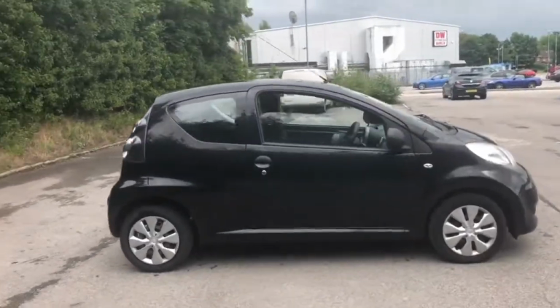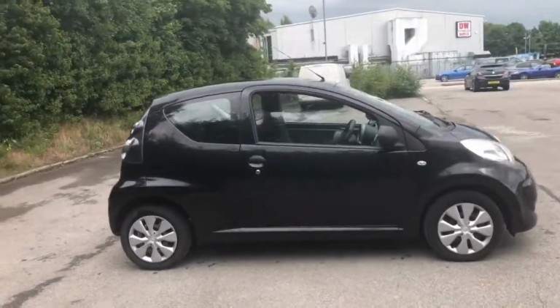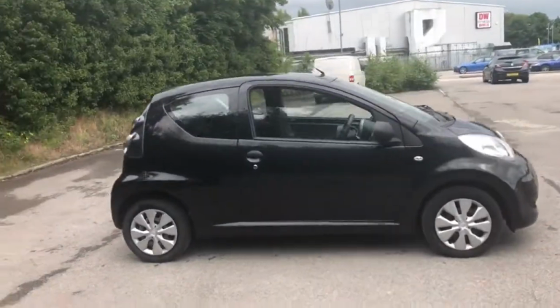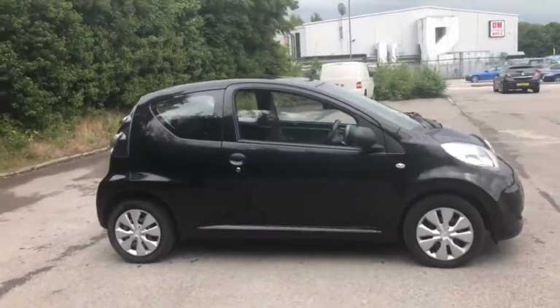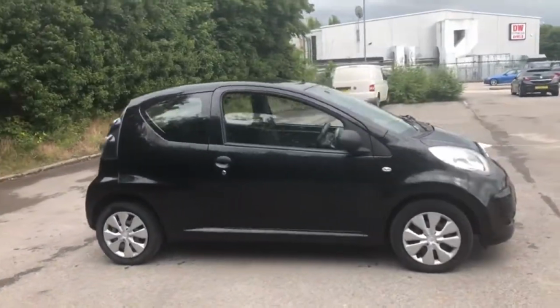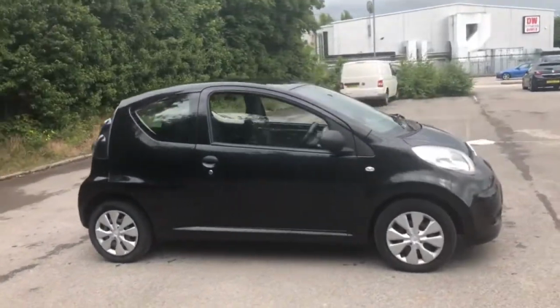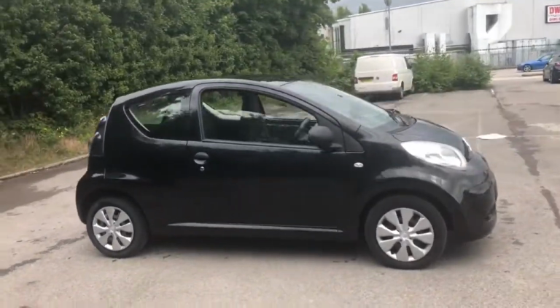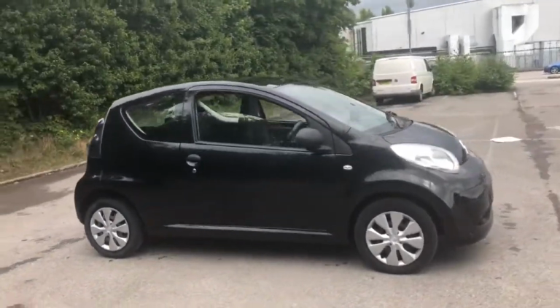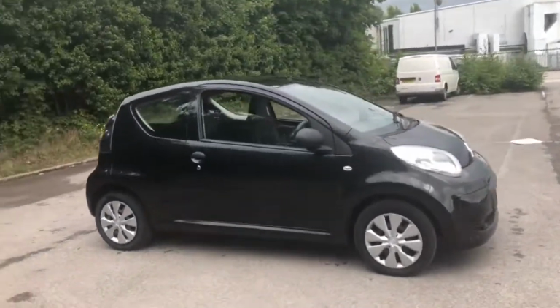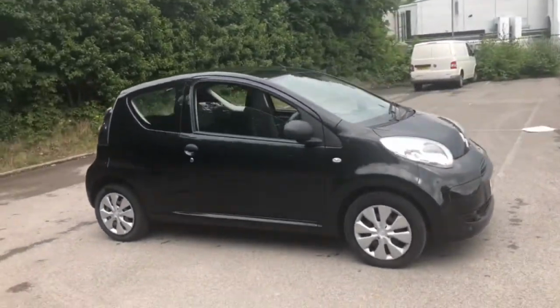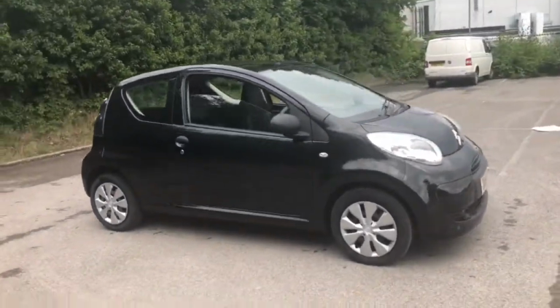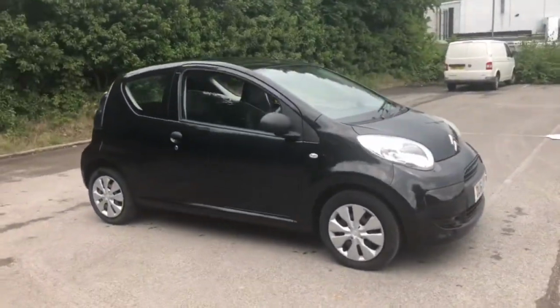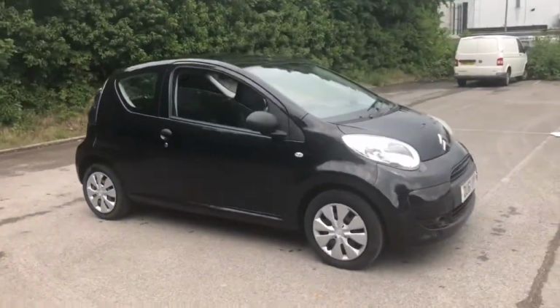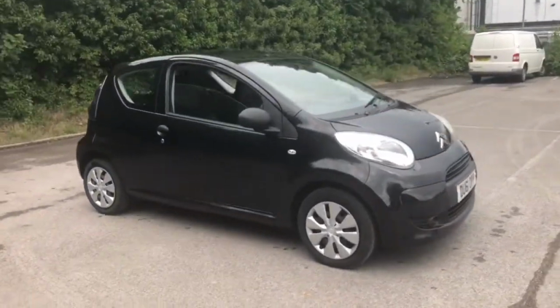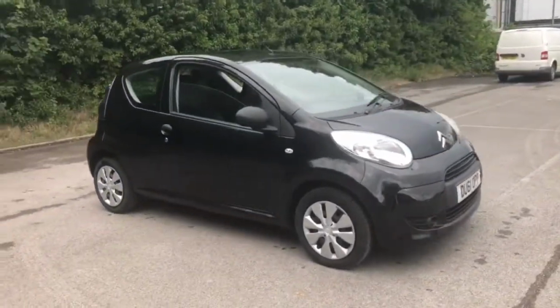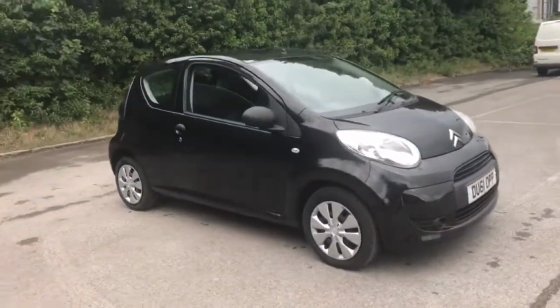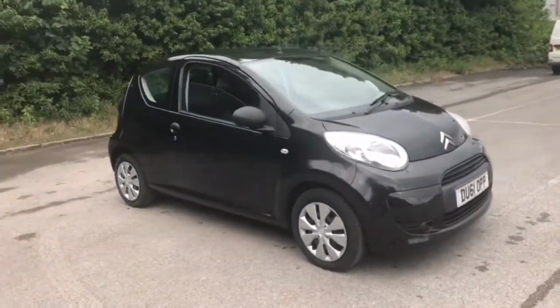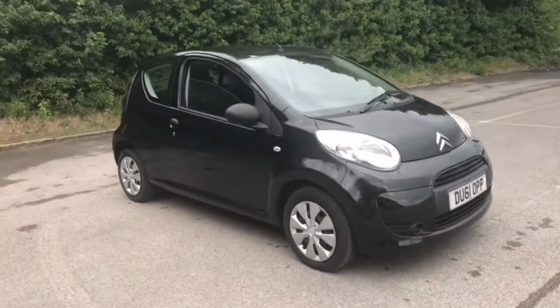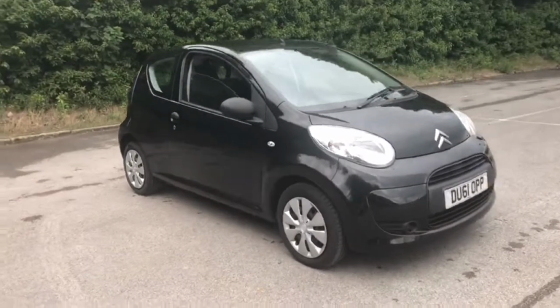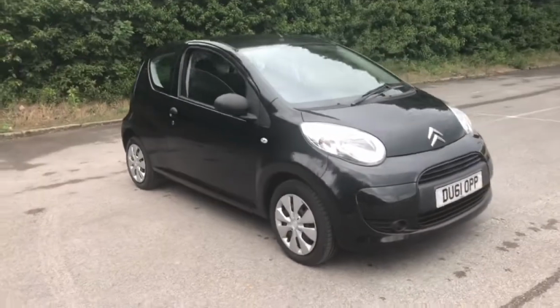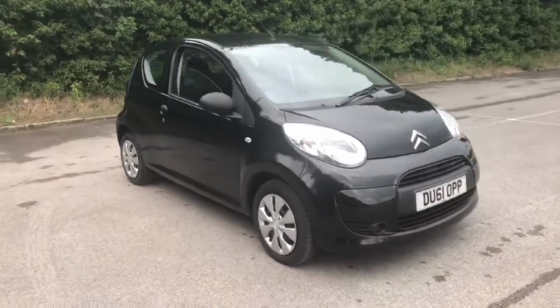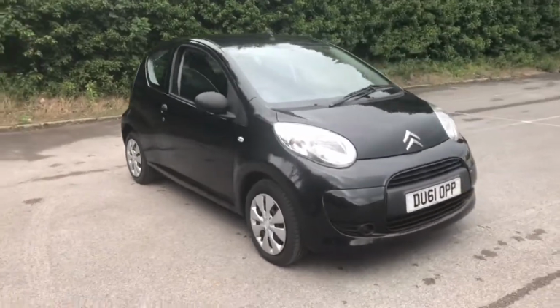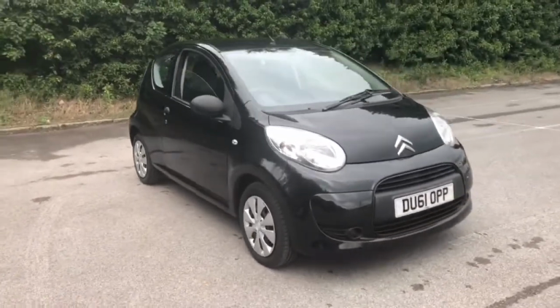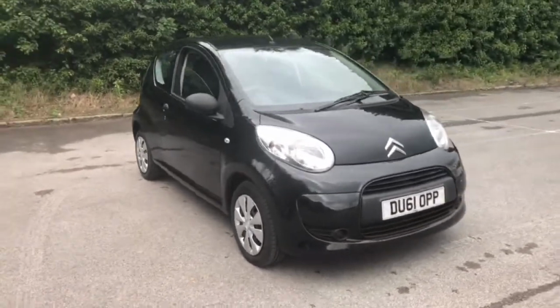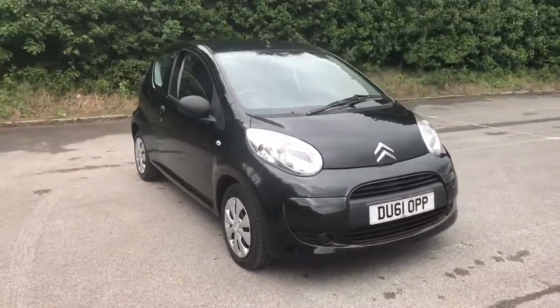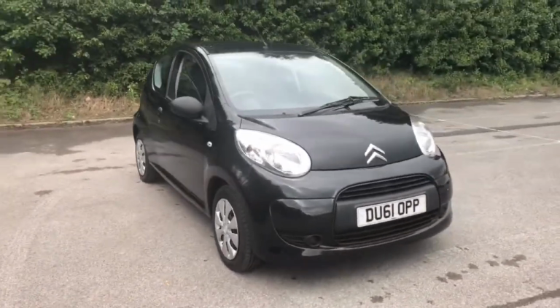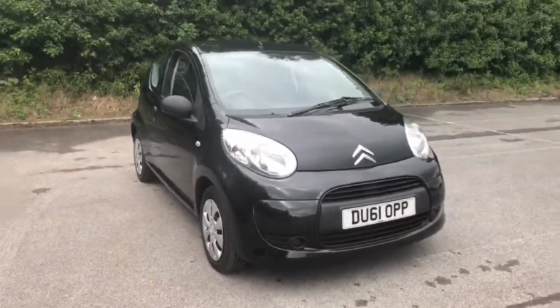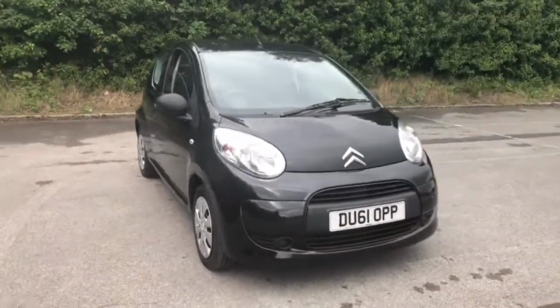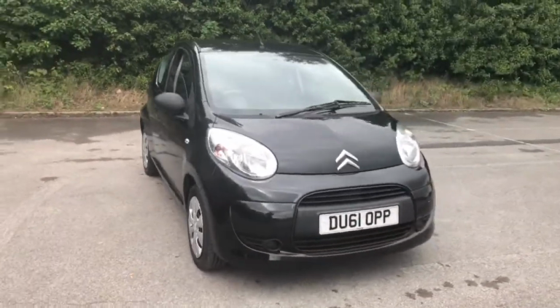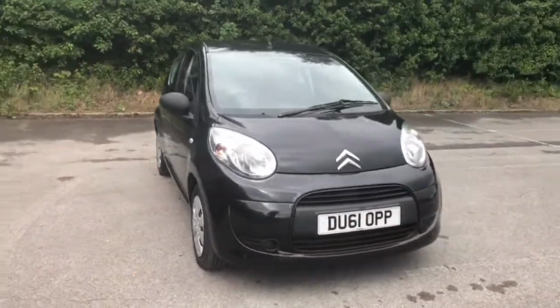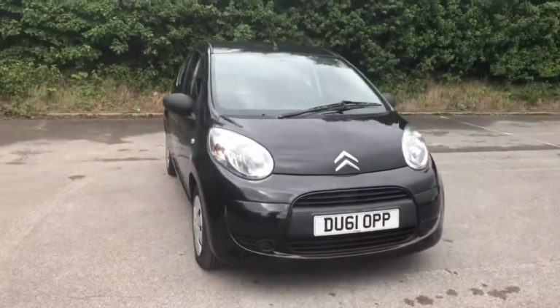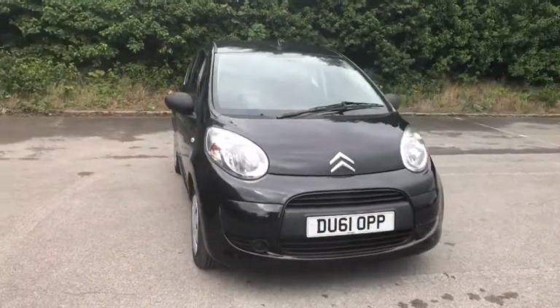To arrange a viewing or book a test drive, please contact Pentagon Citroen at Lincoln Tritton Road.